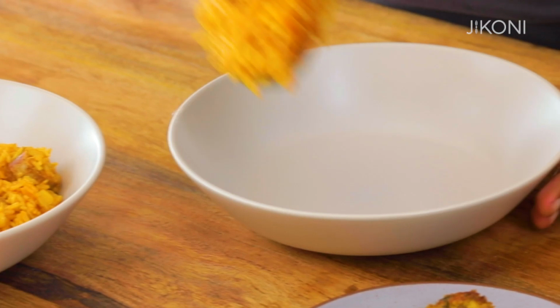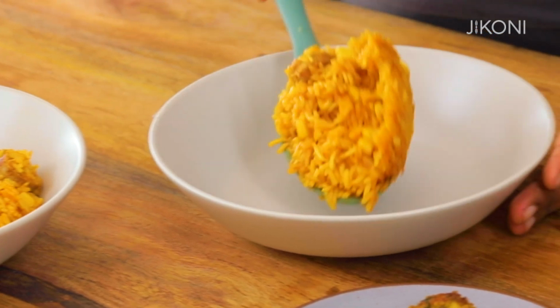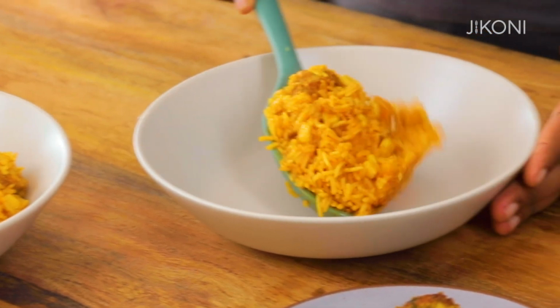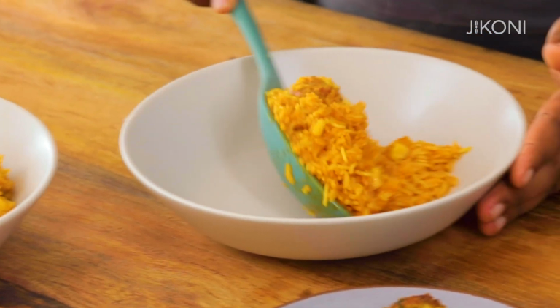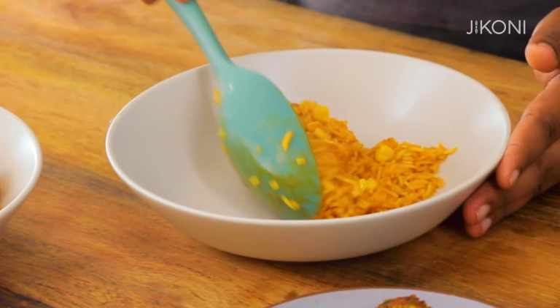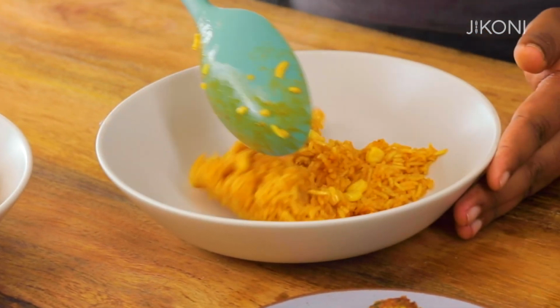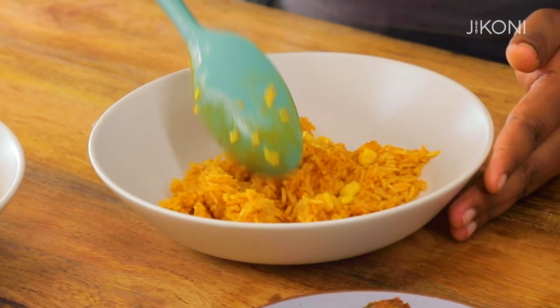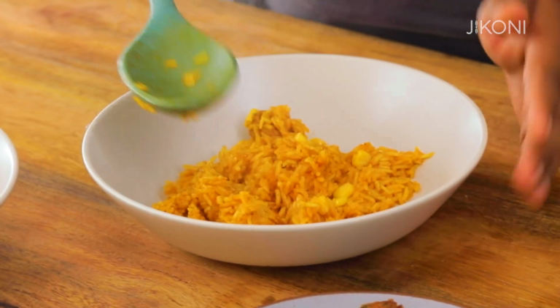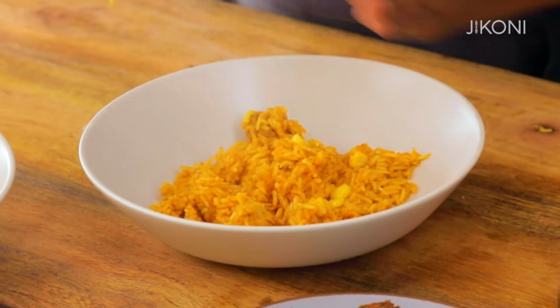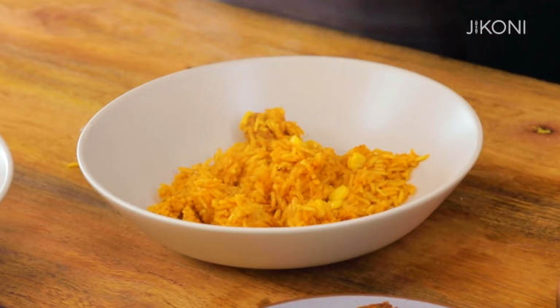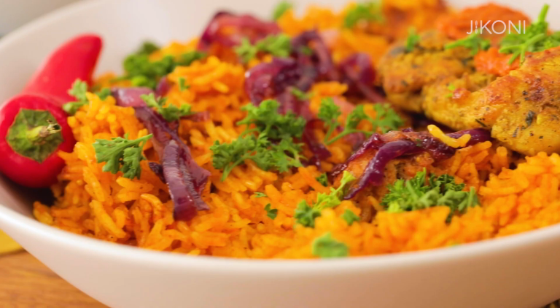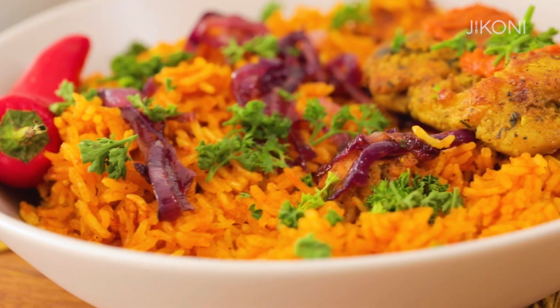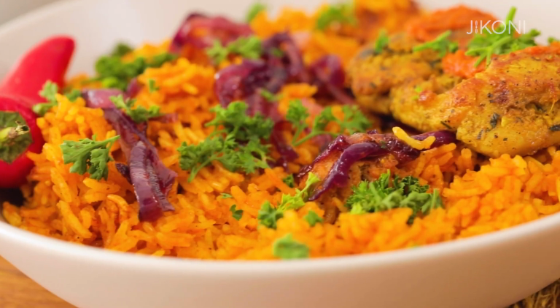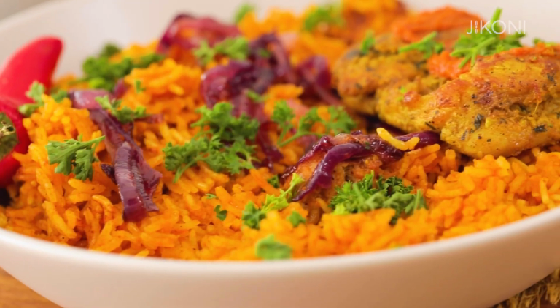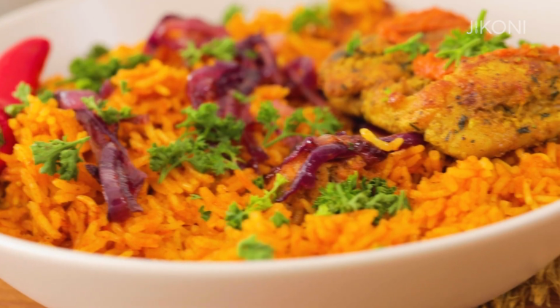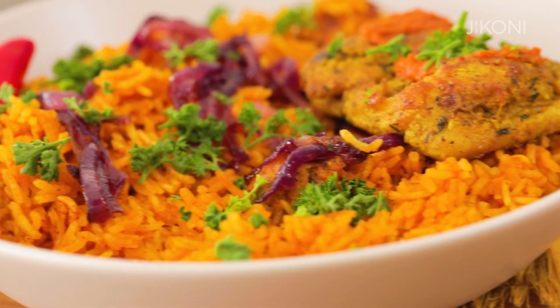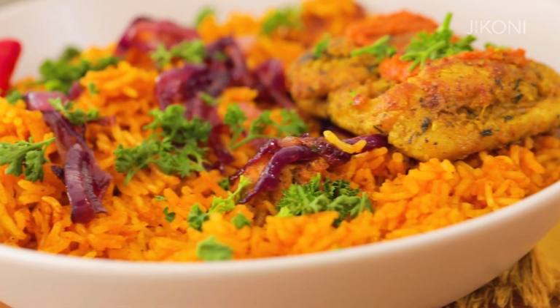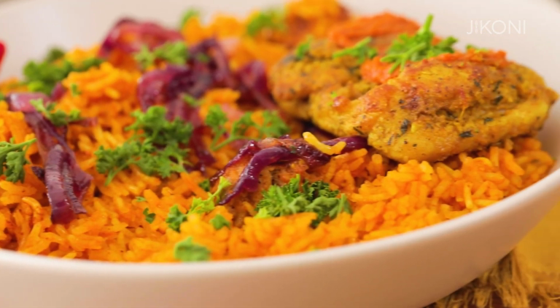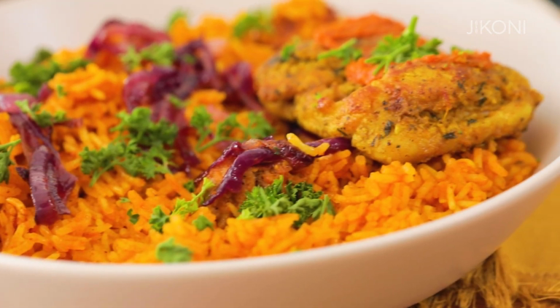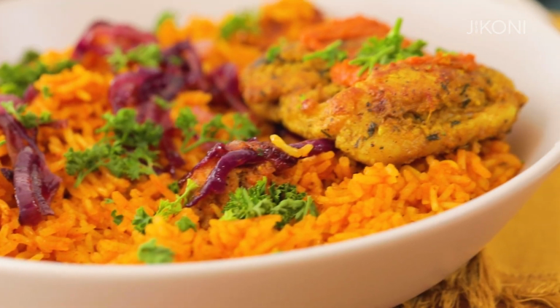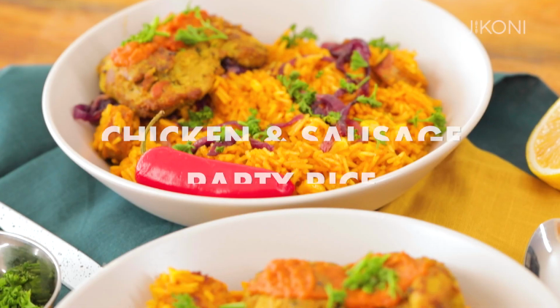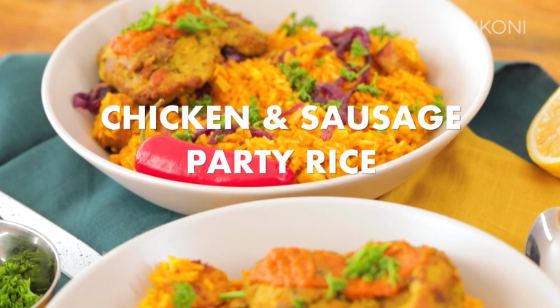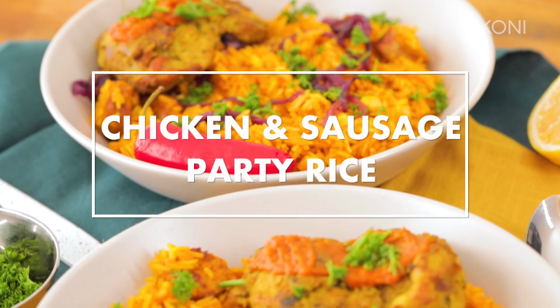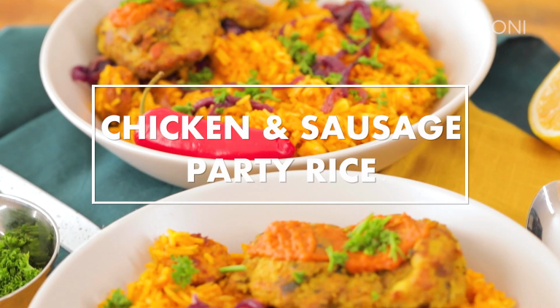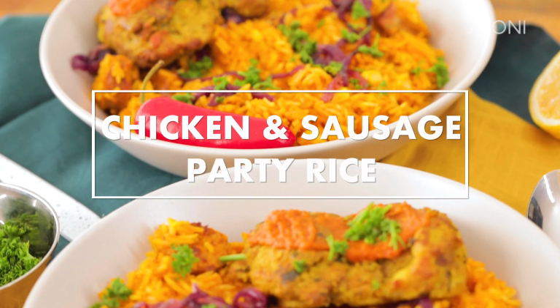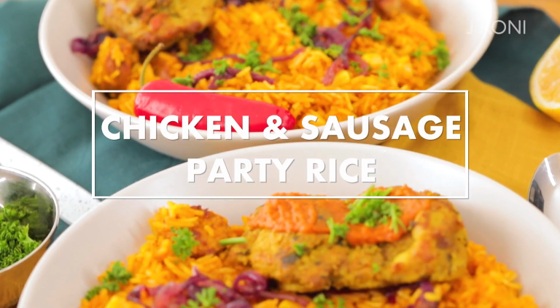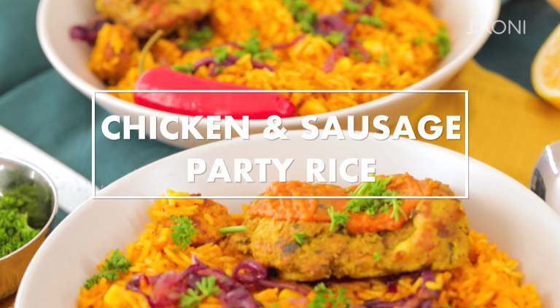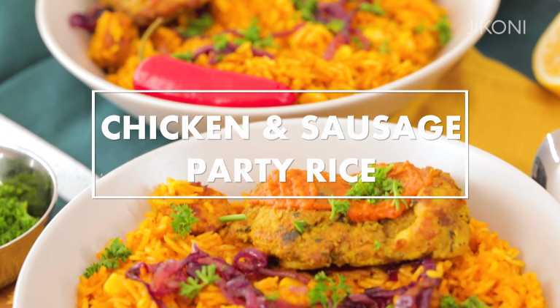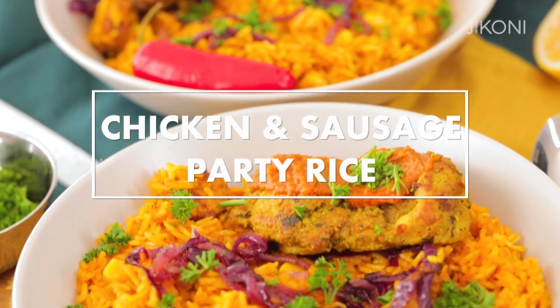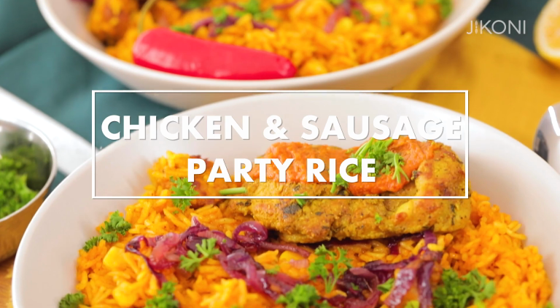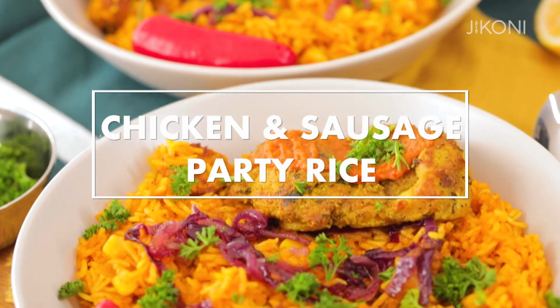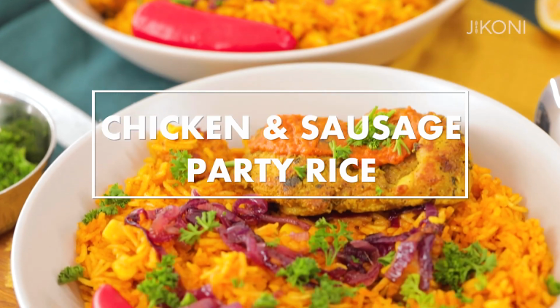When your plate is completely stained, that's when you know that you've made the perfect party rice dish.